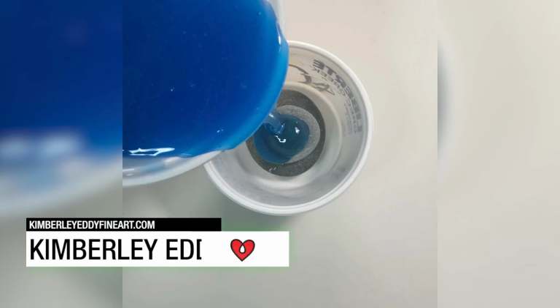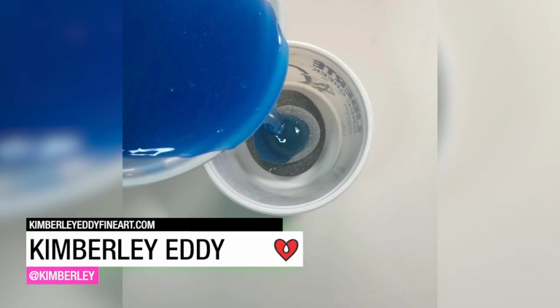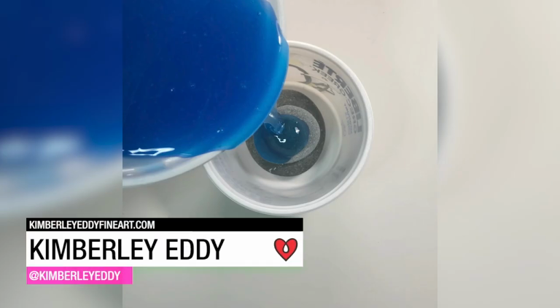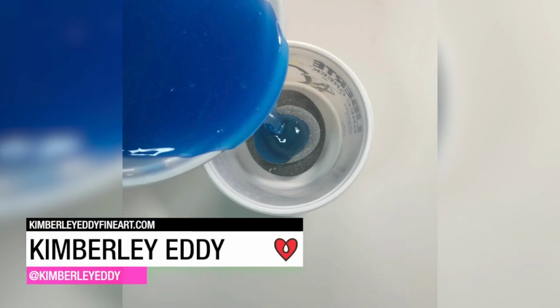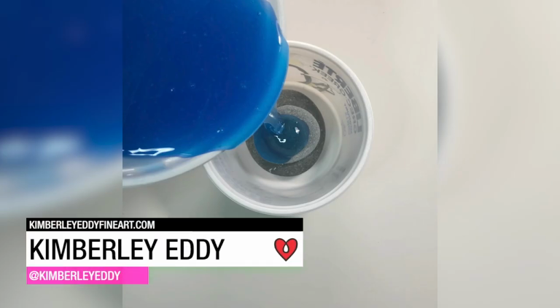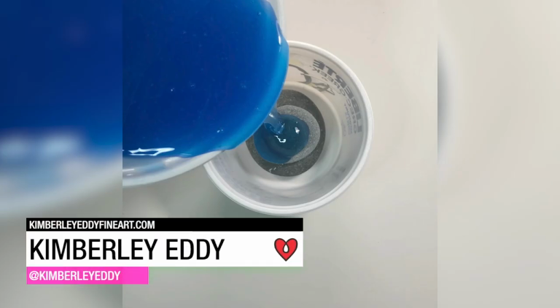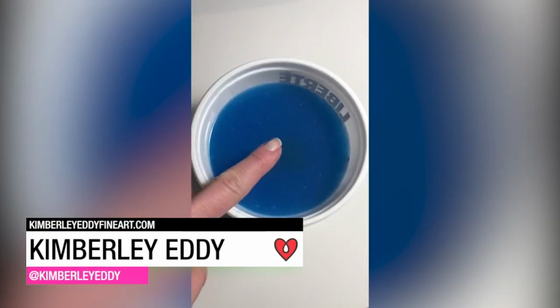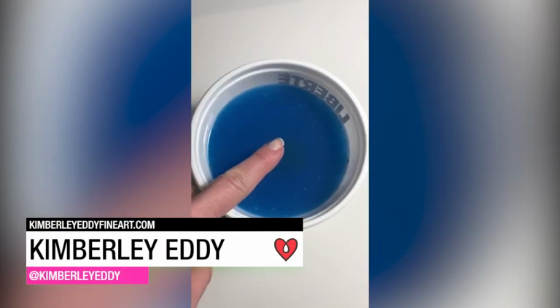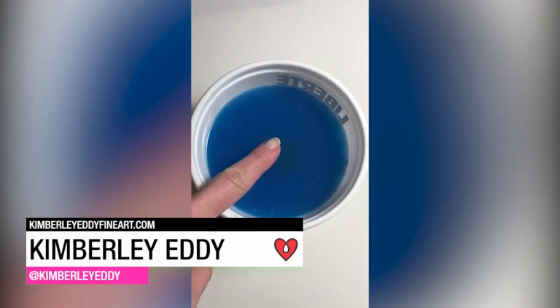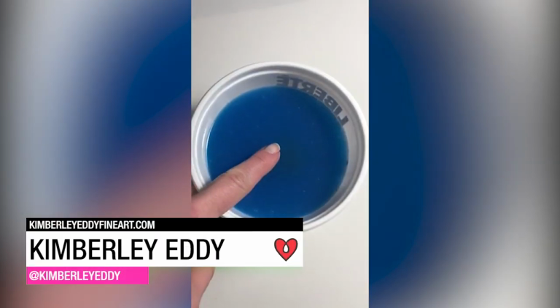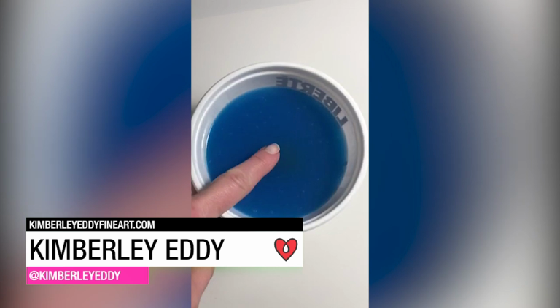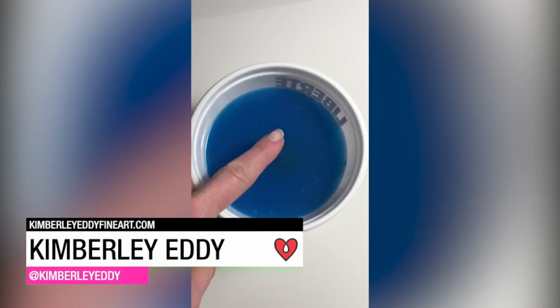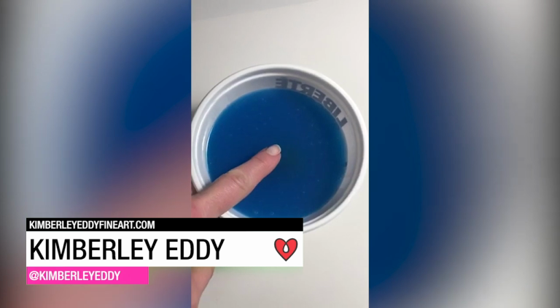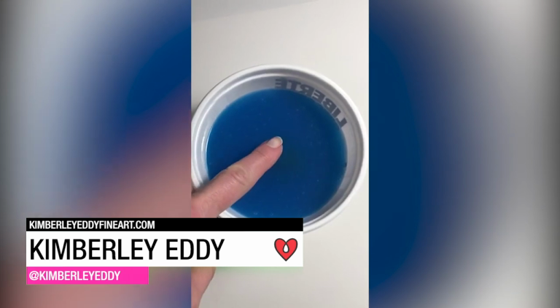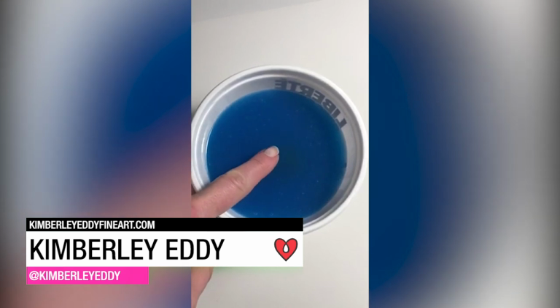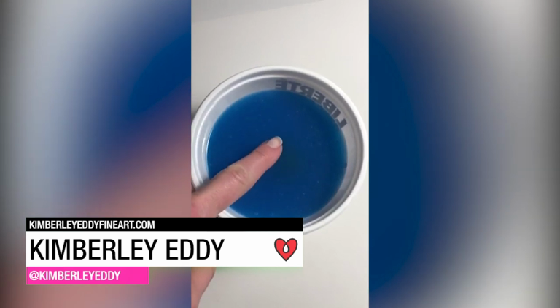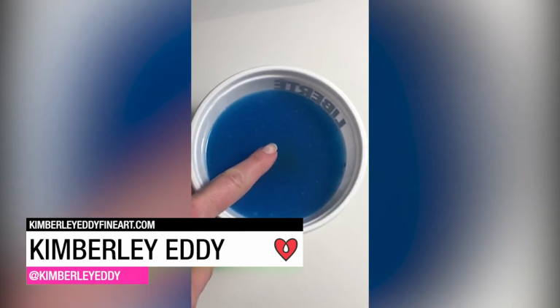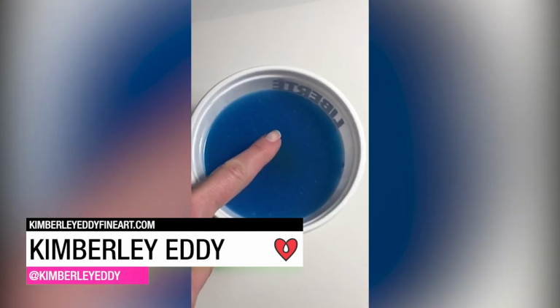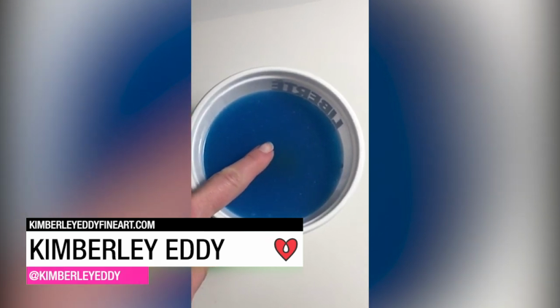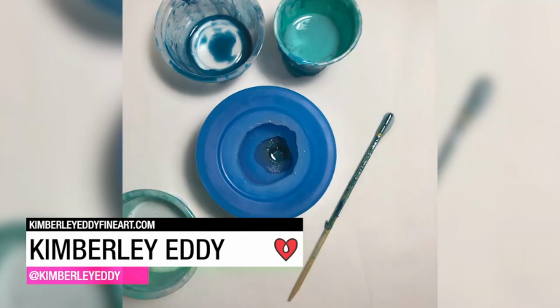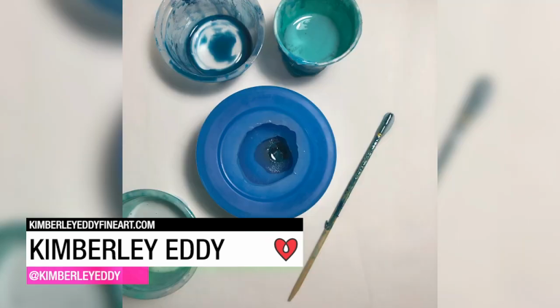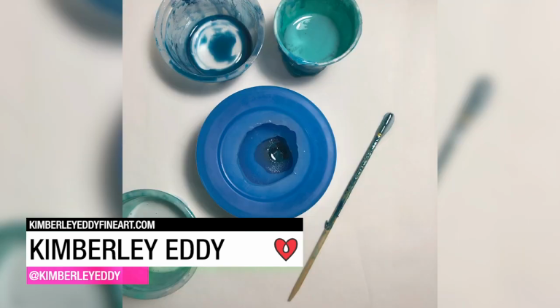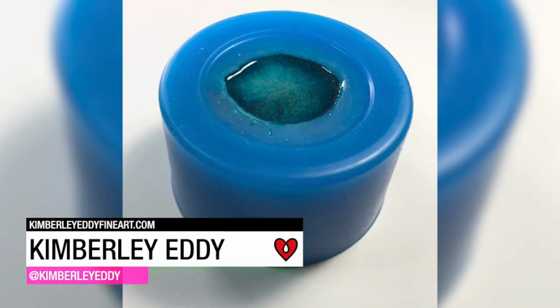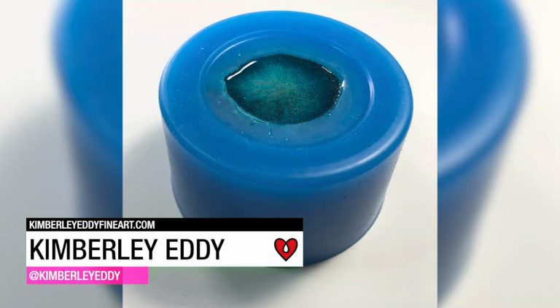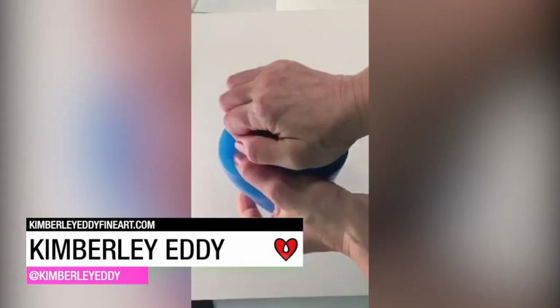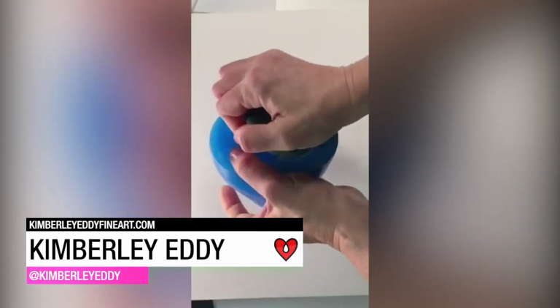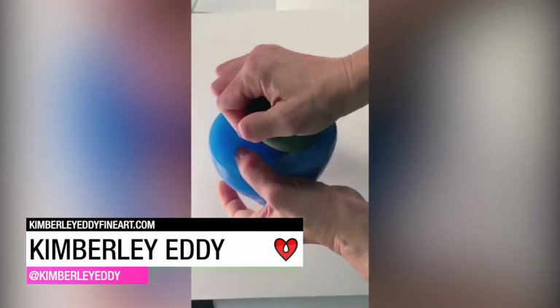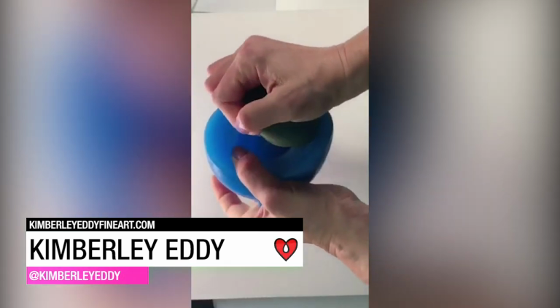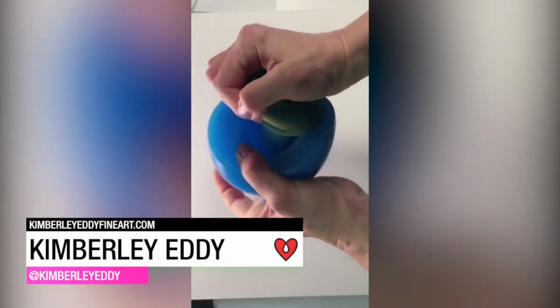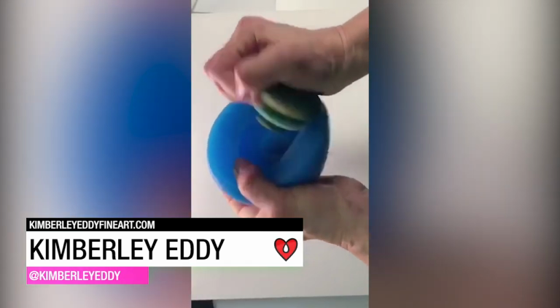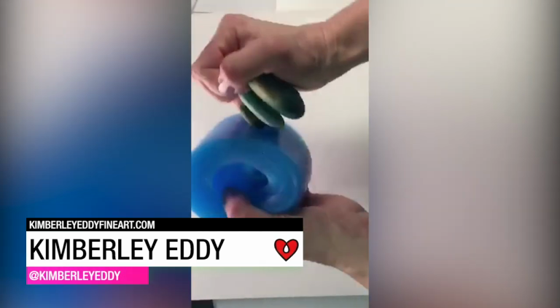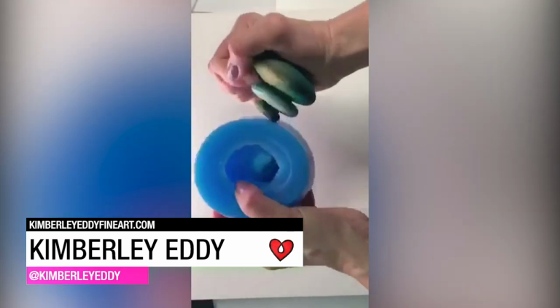Kimberly Eddy used mold-making material and tinted art resin to cast a replica of beach stones.